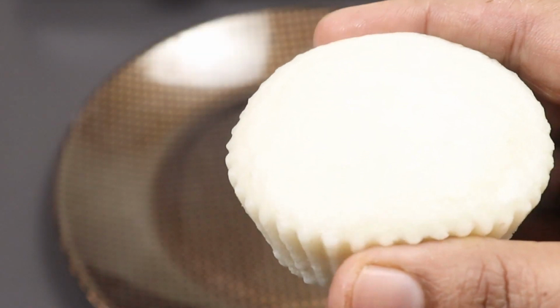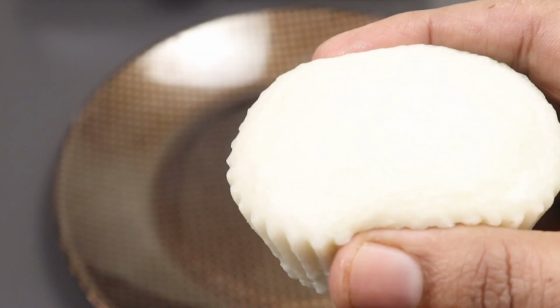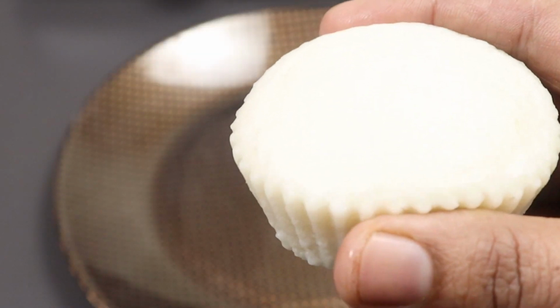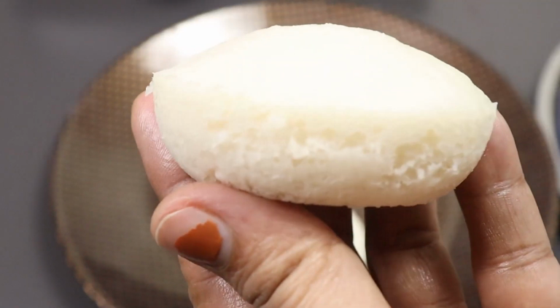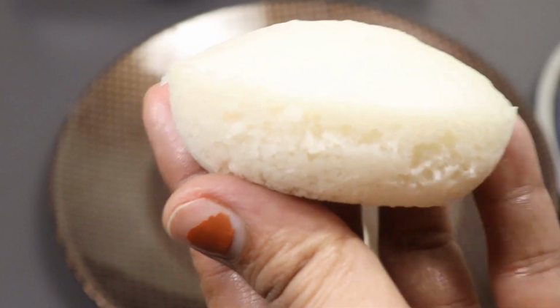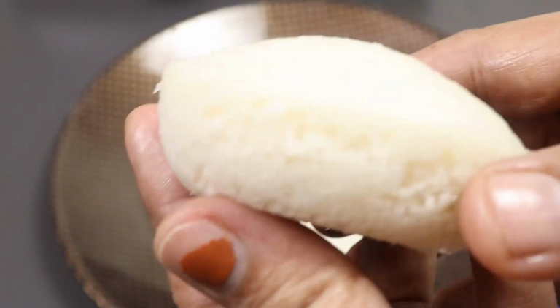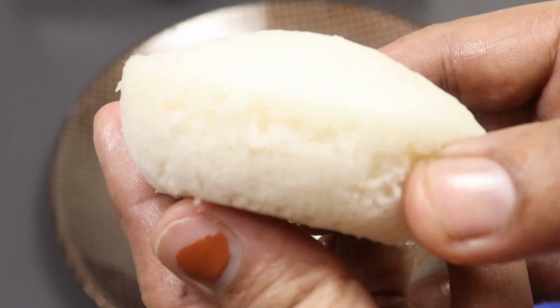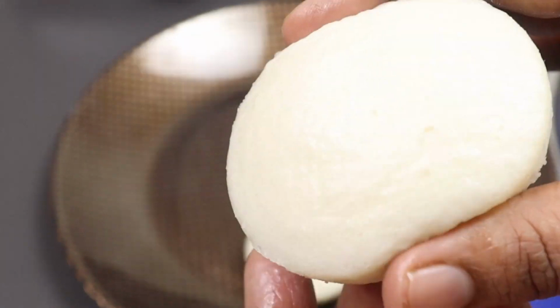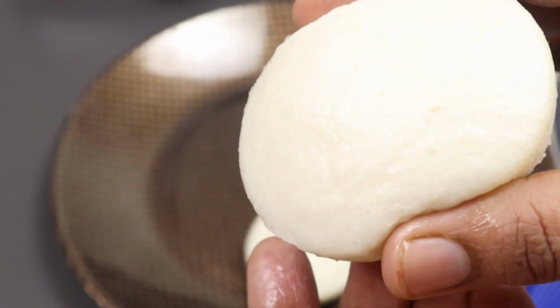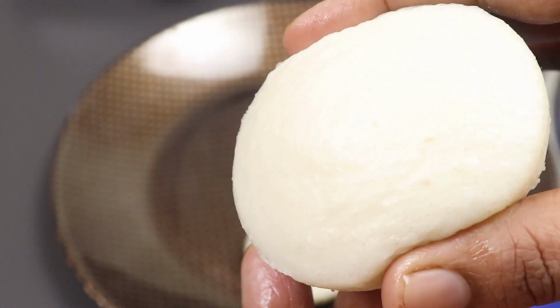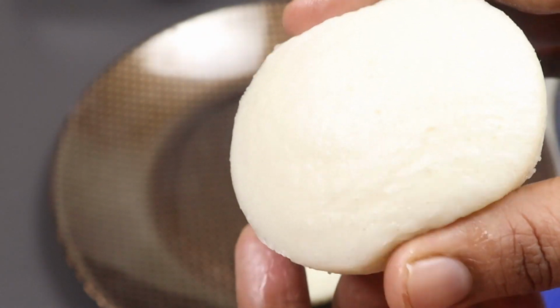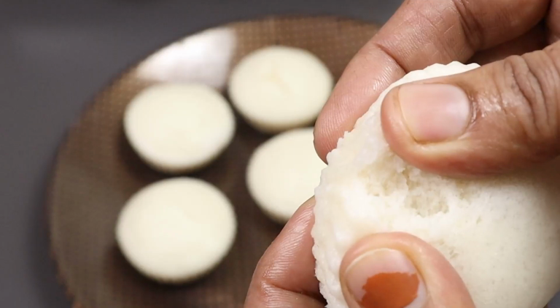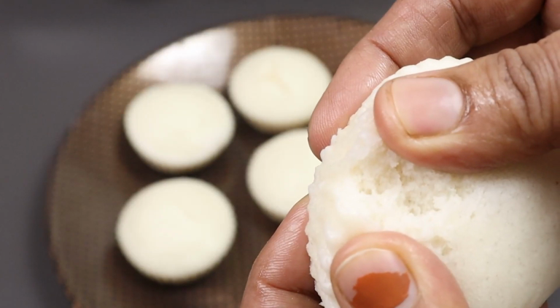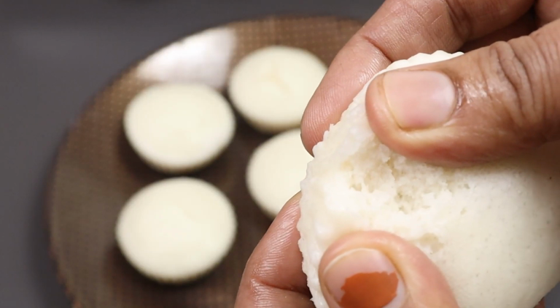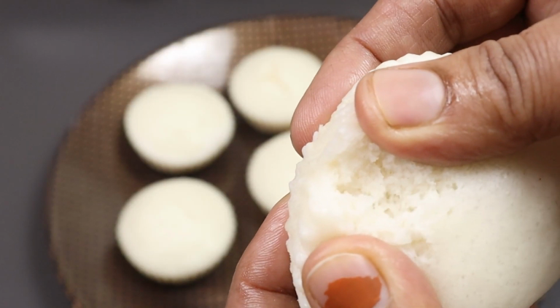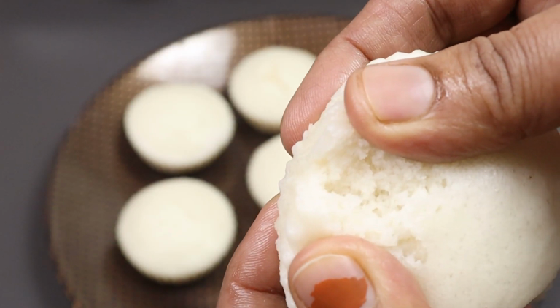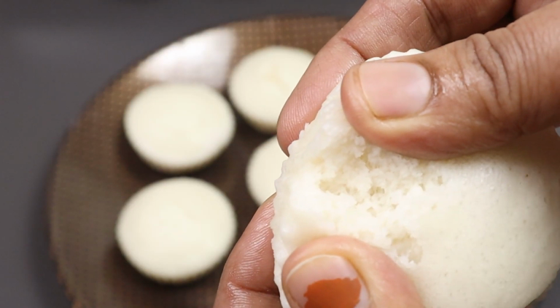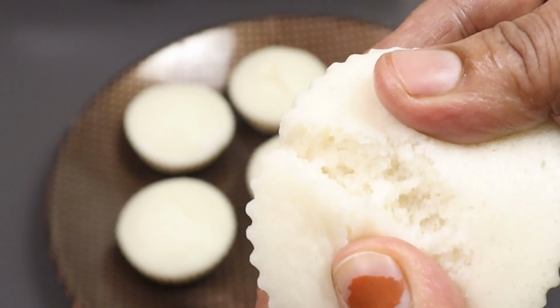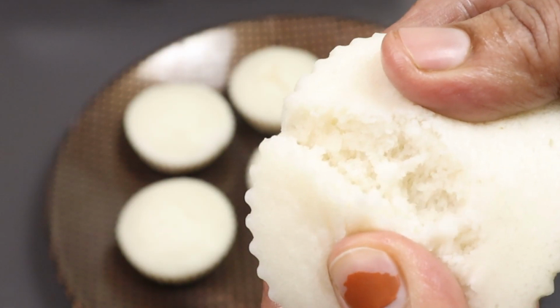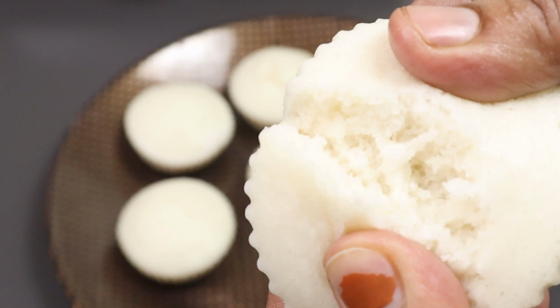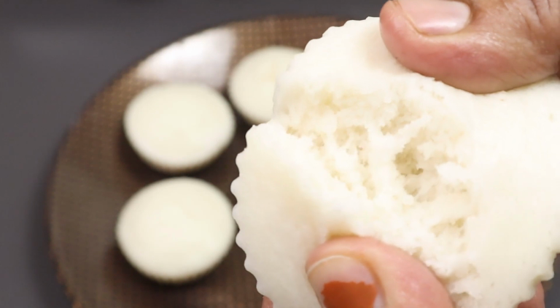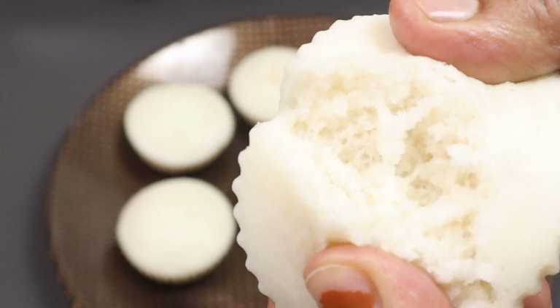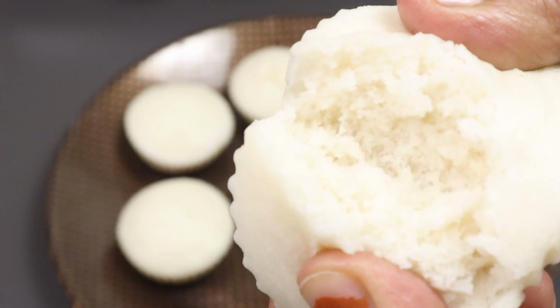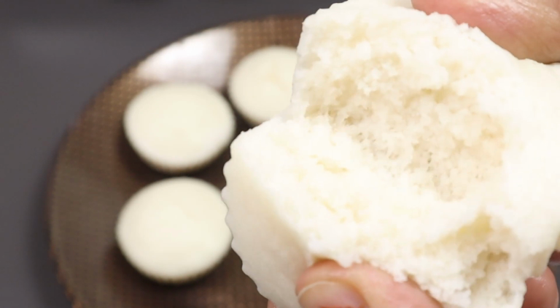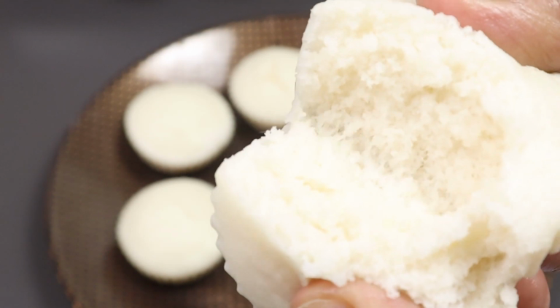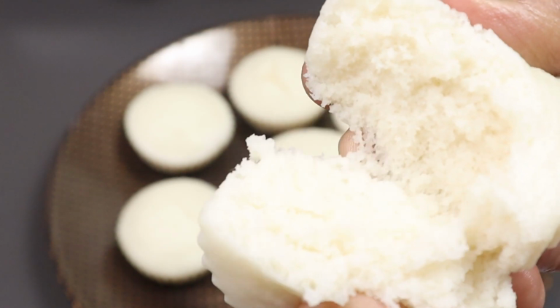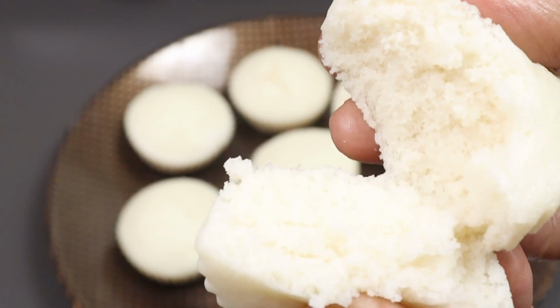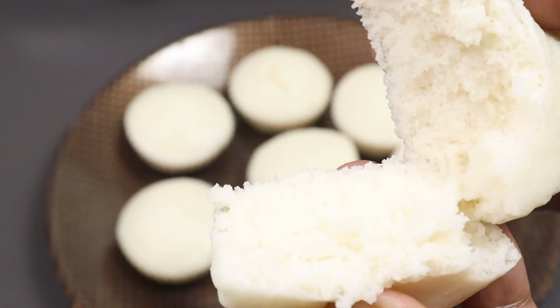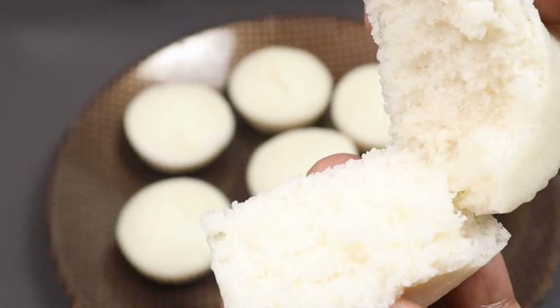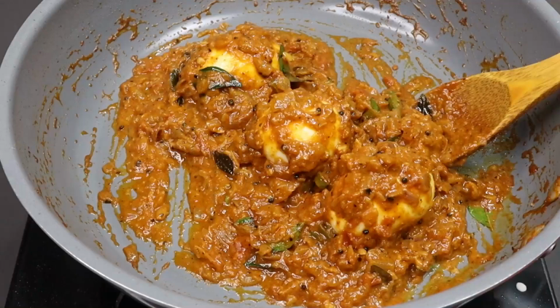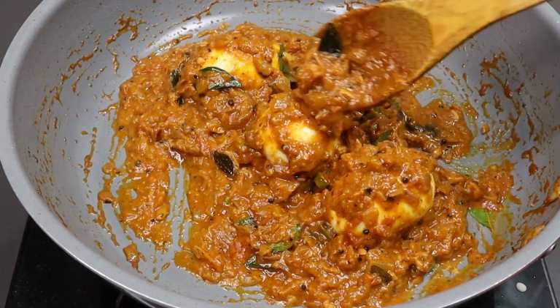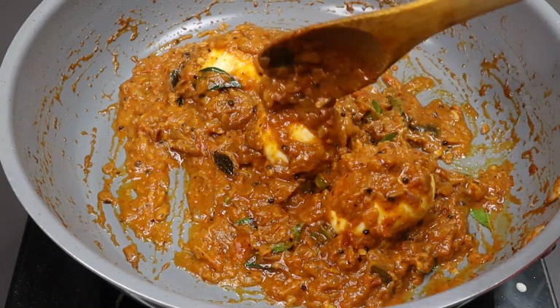Hi Friends! Welcome to Shiba's Recipes! This is how soft it is — it is a combination taste of idli and apathin.